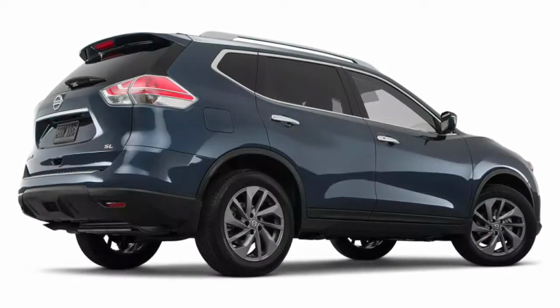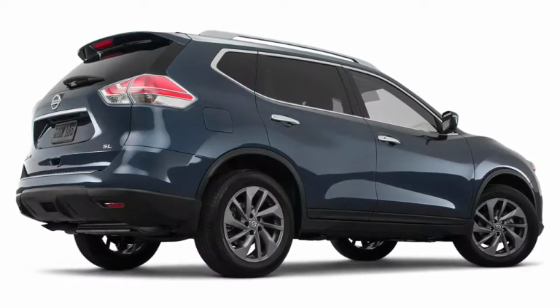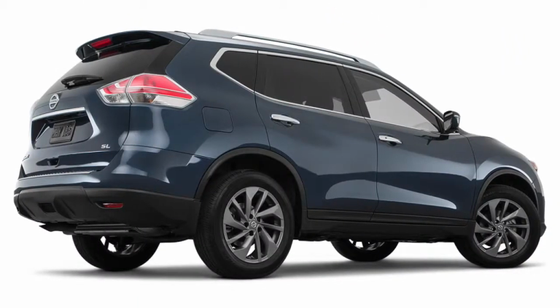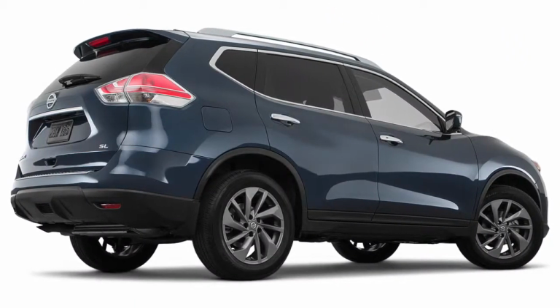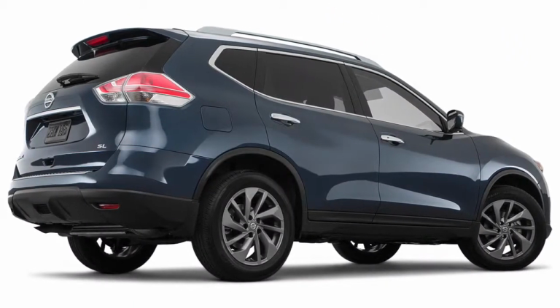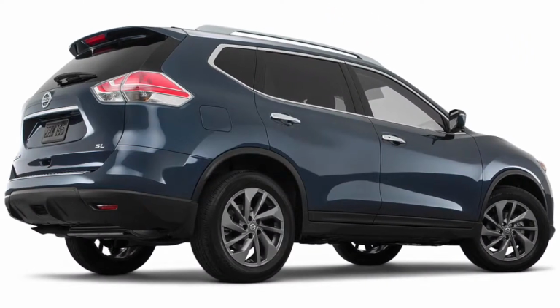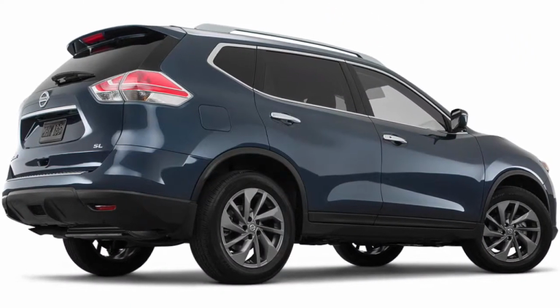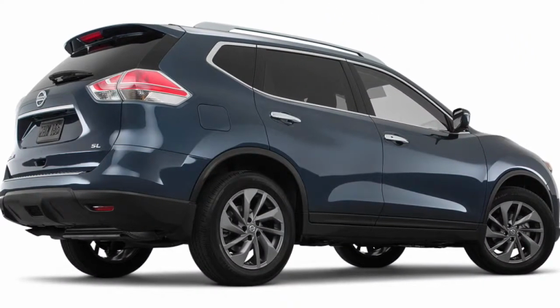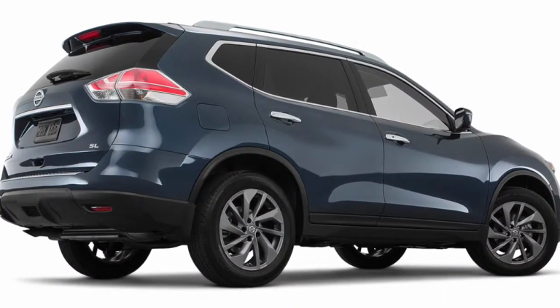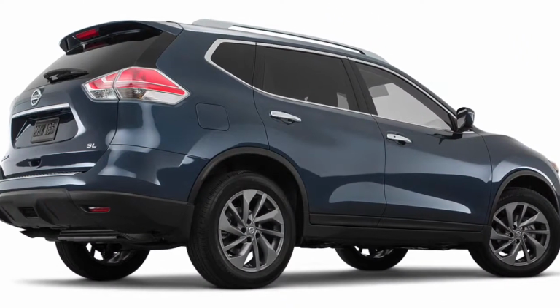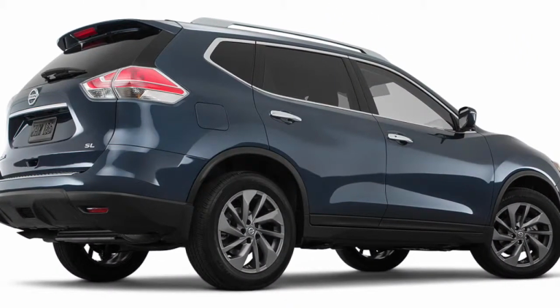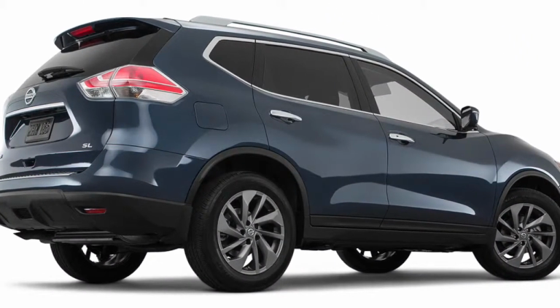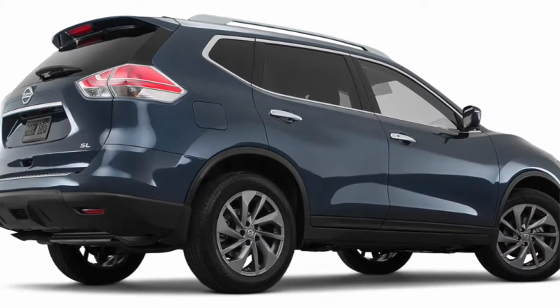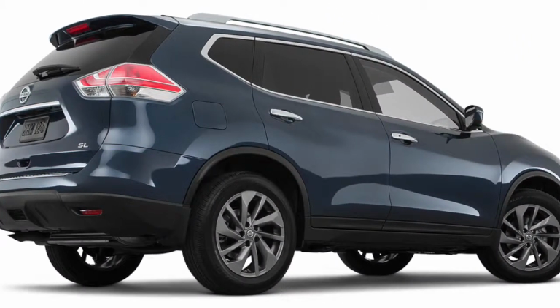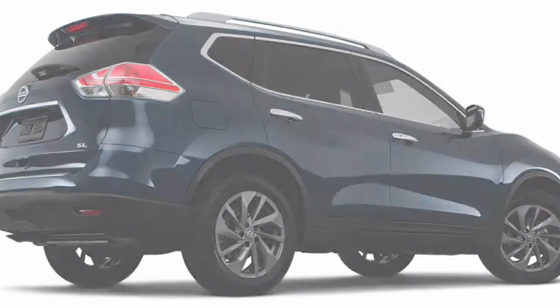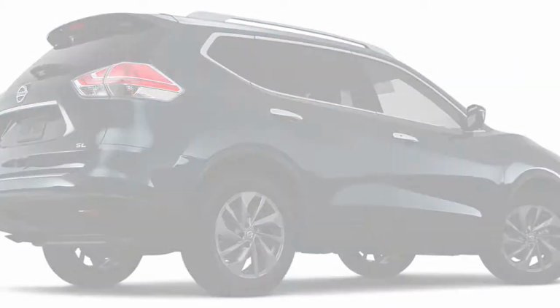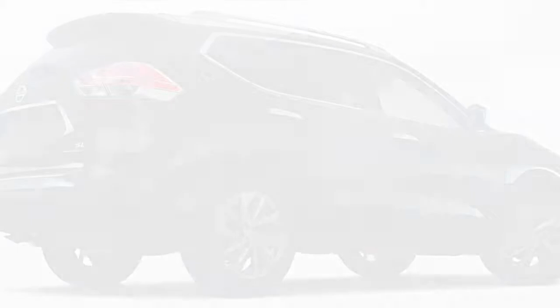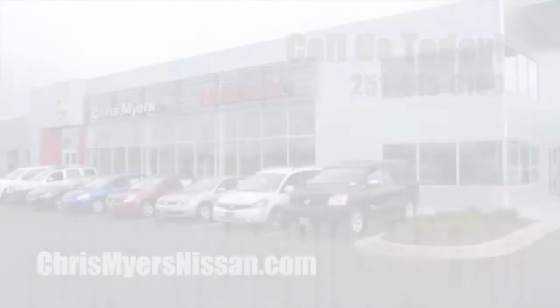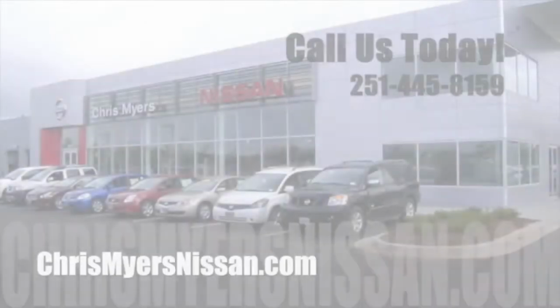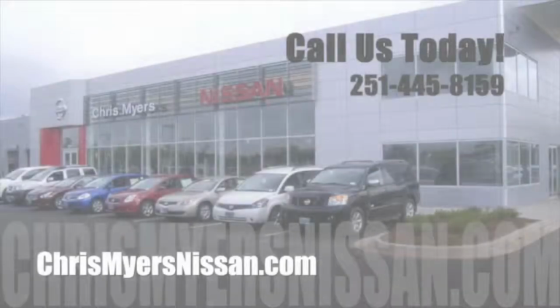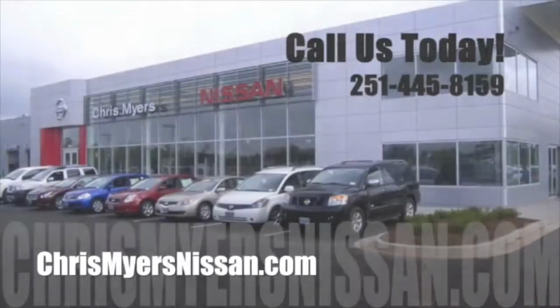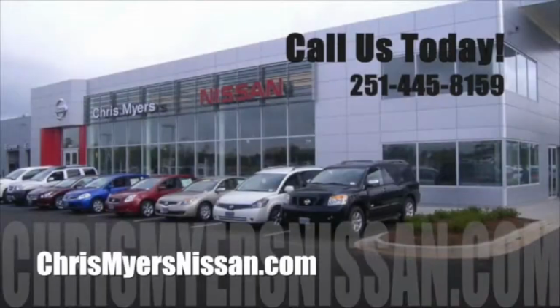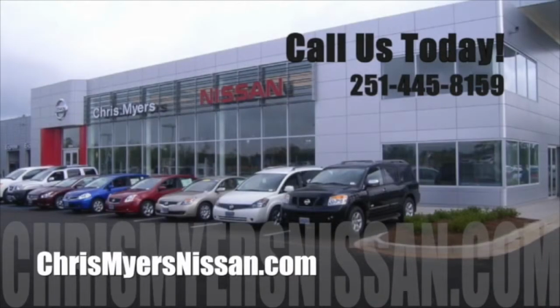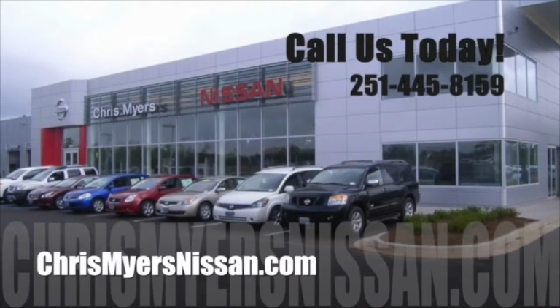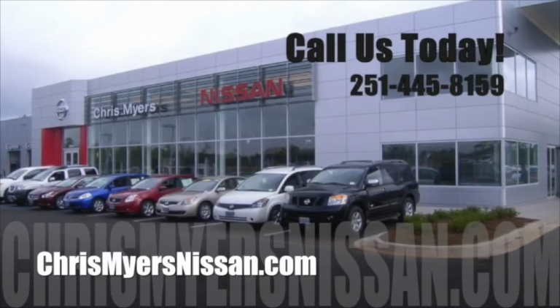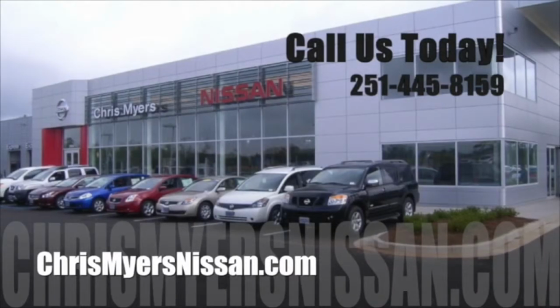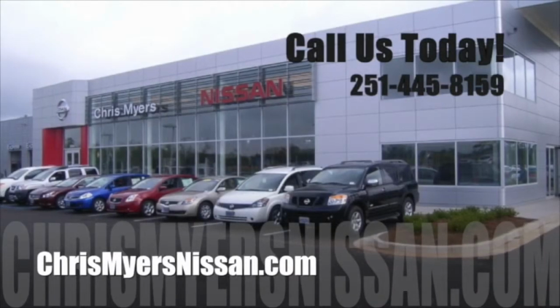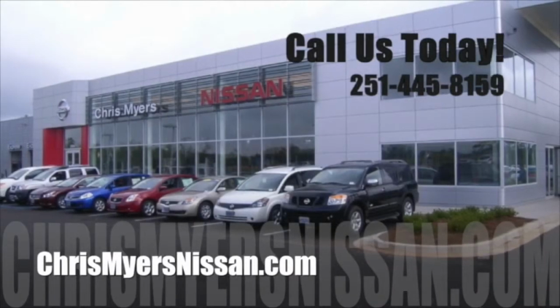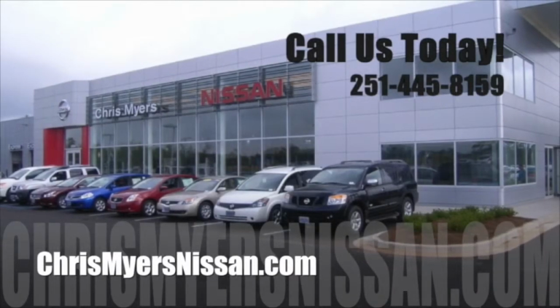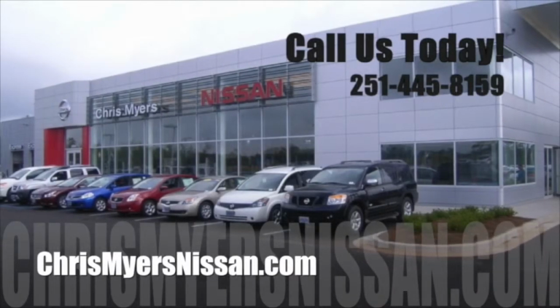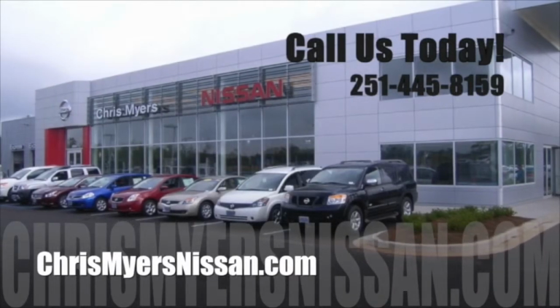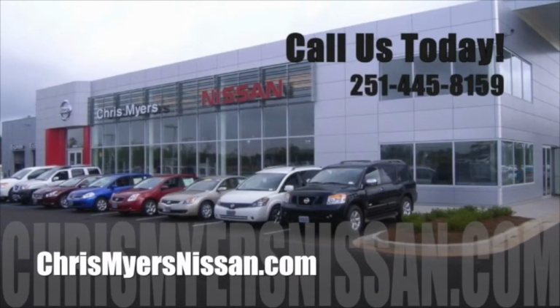Experience the 2016 Nissan Rogue for yourself at Chris Myers Nissan in Mobile, today.